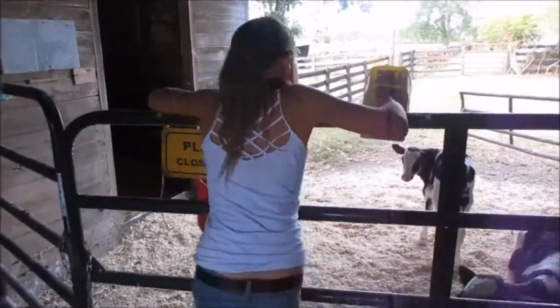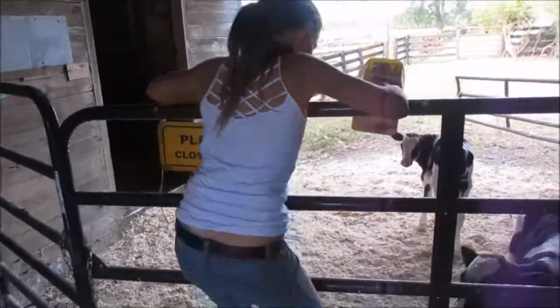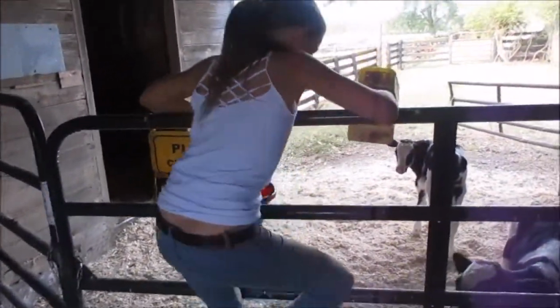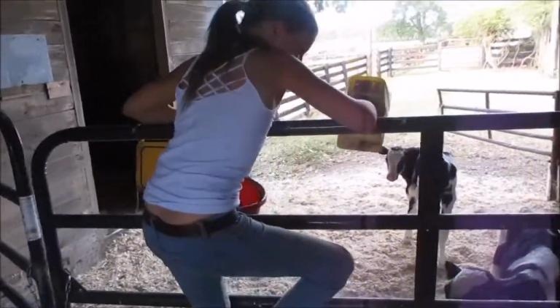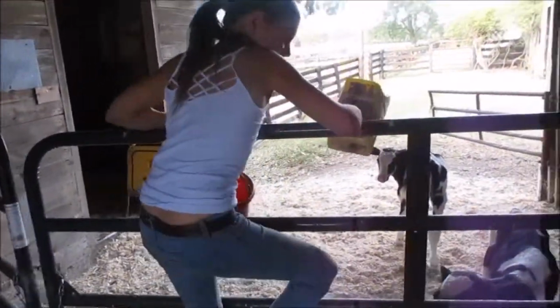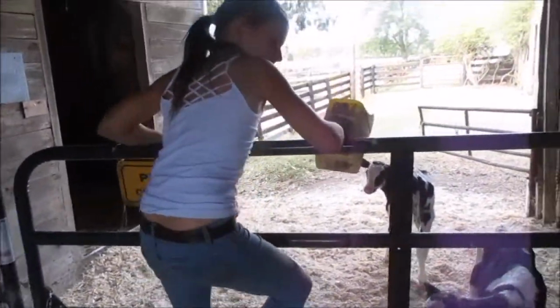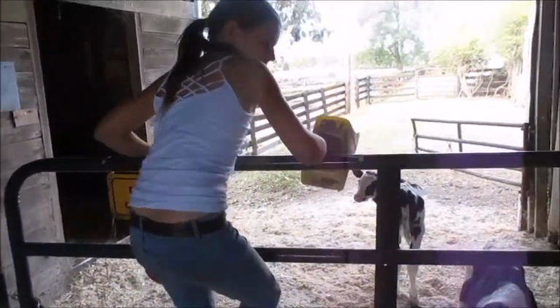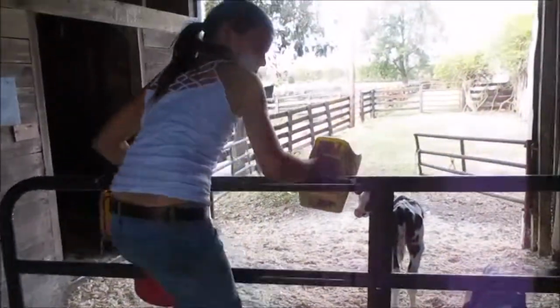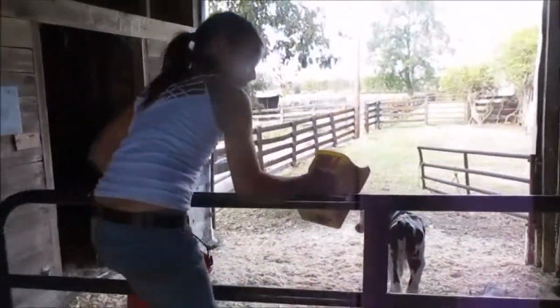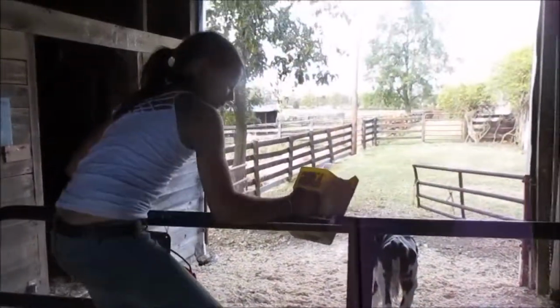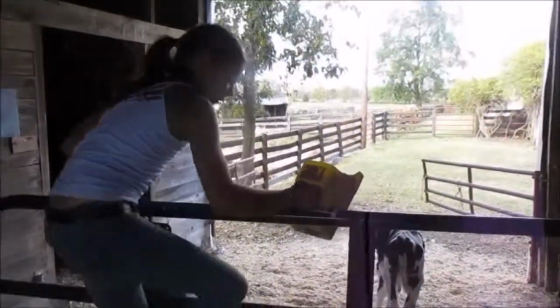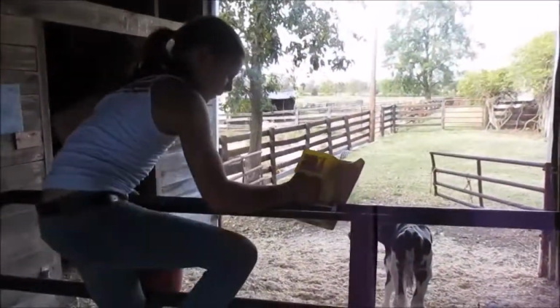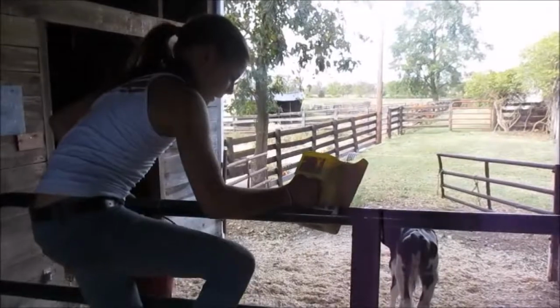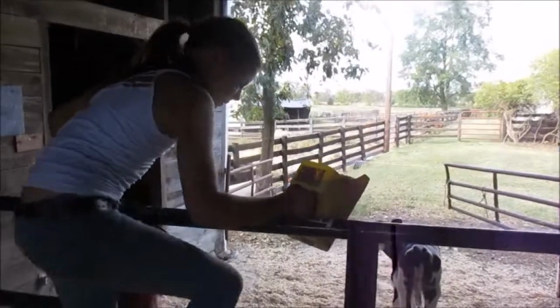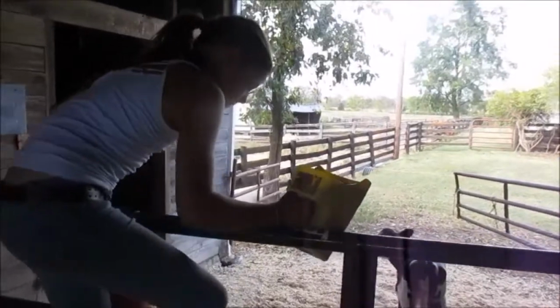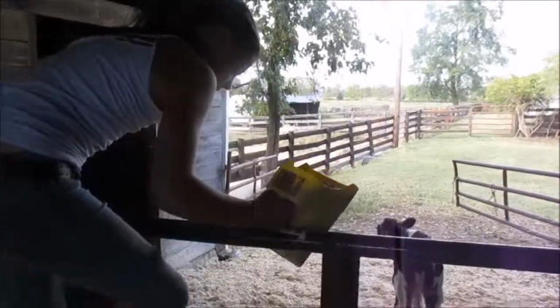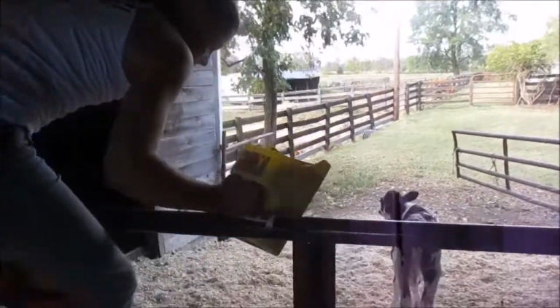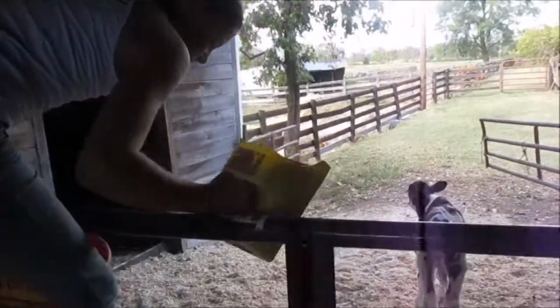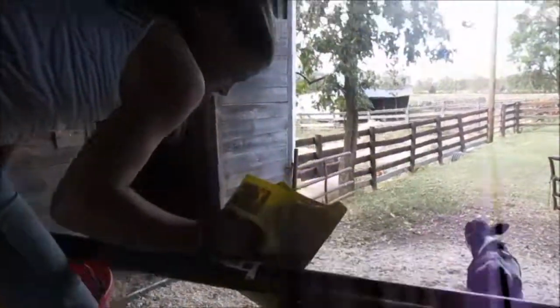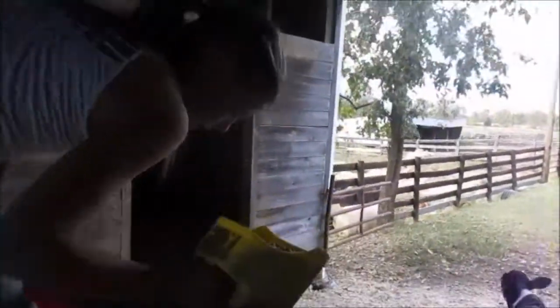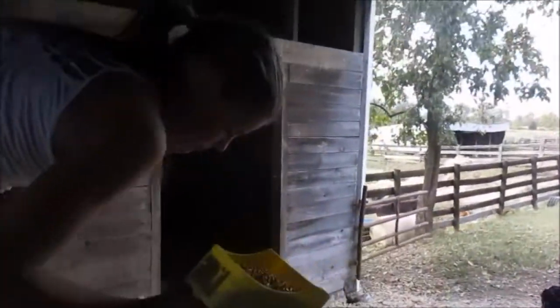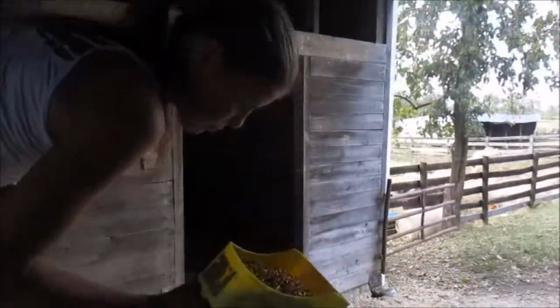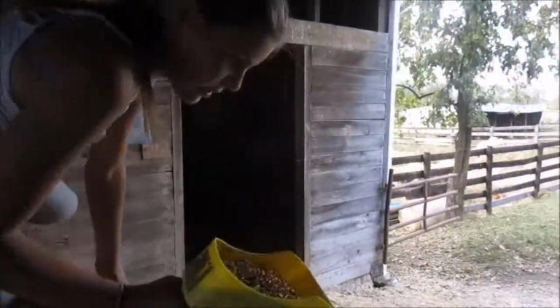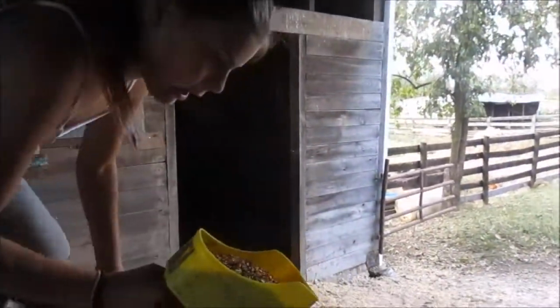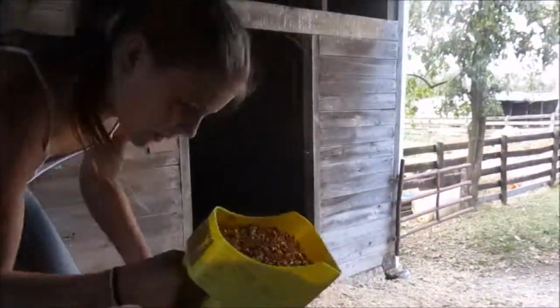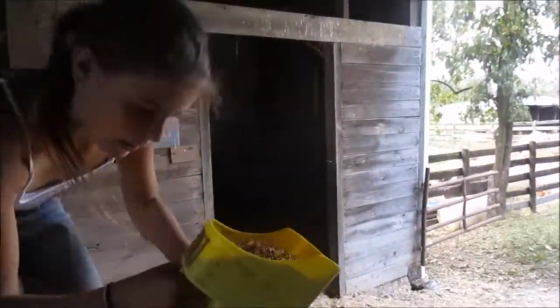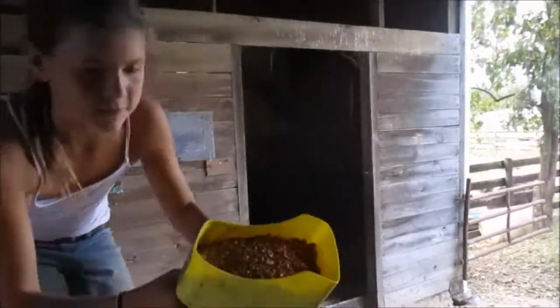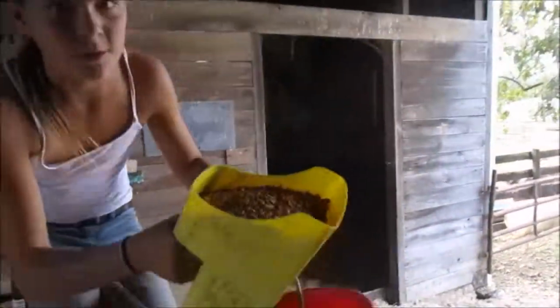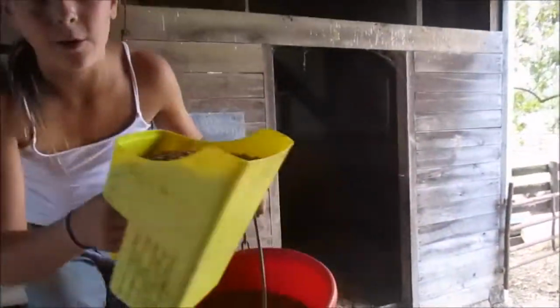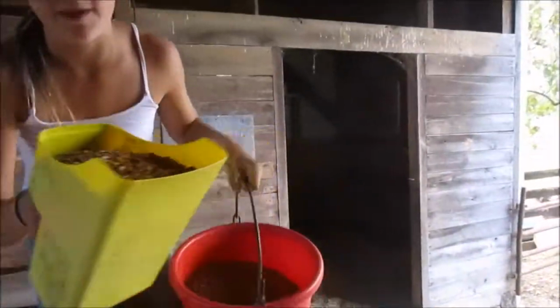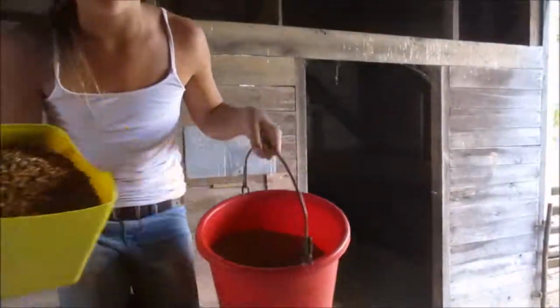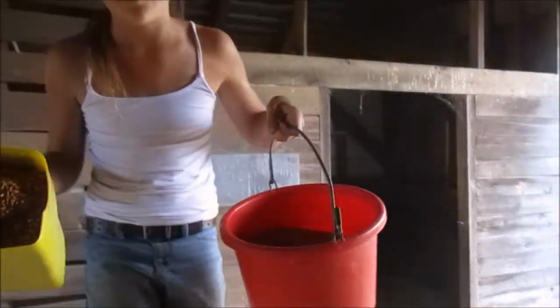These guys are not old enough to eat grain yet, but when the time comes they will be able to.